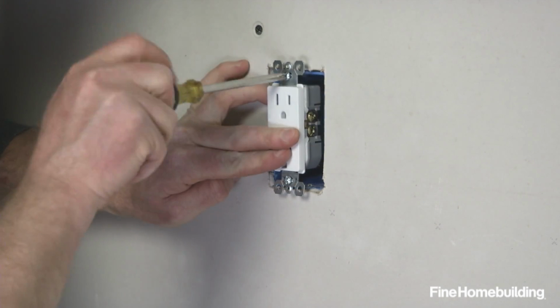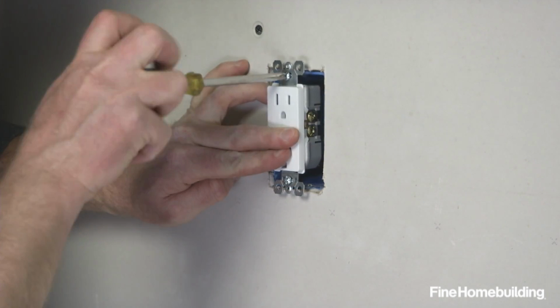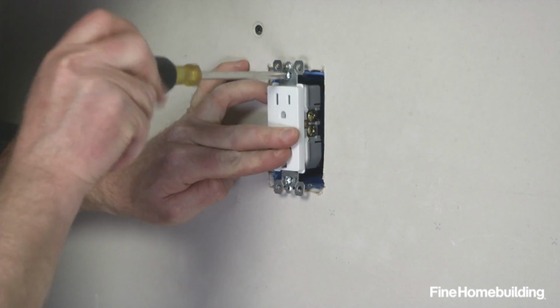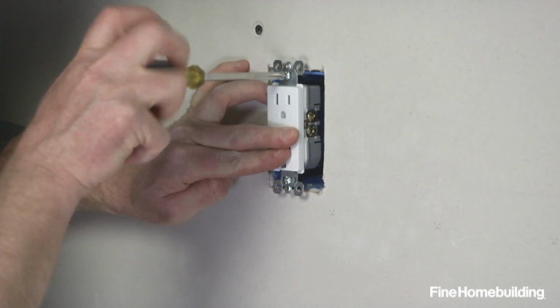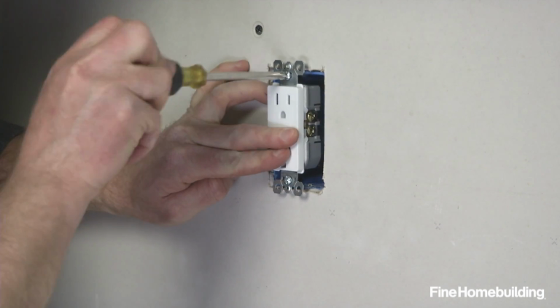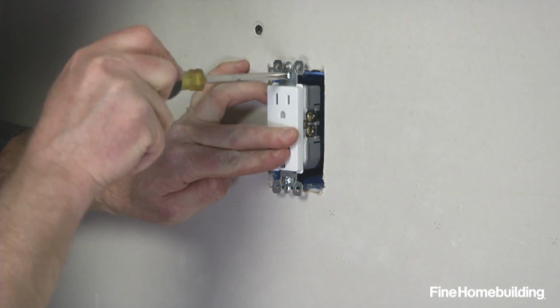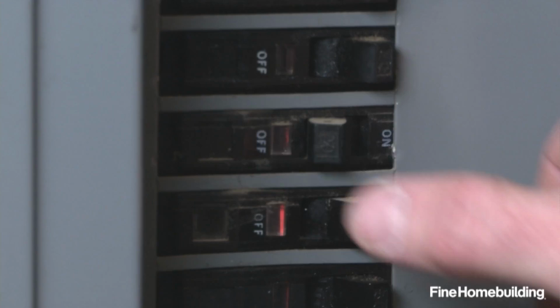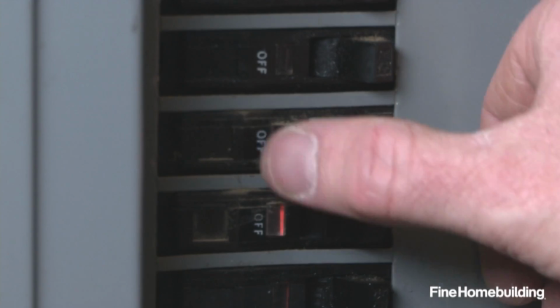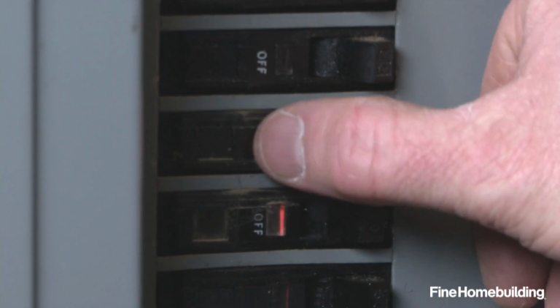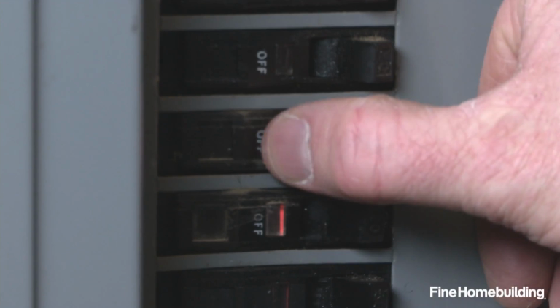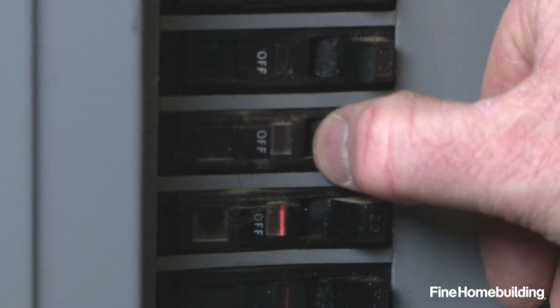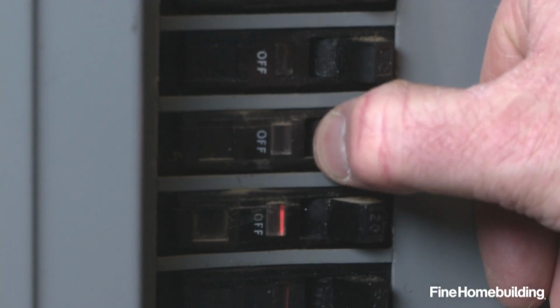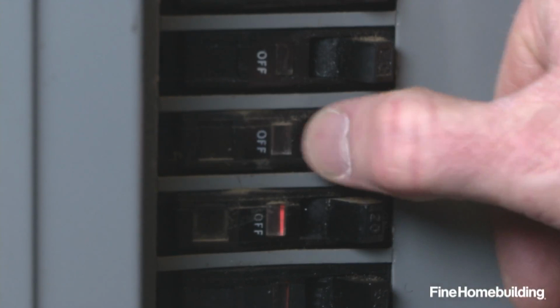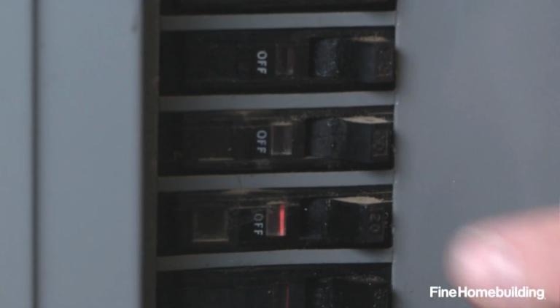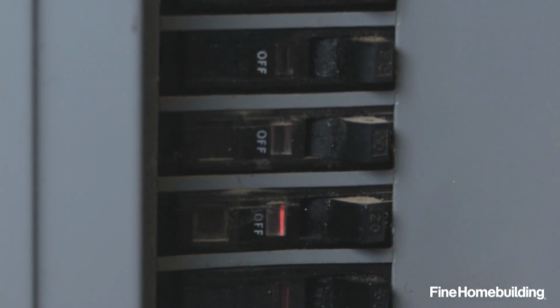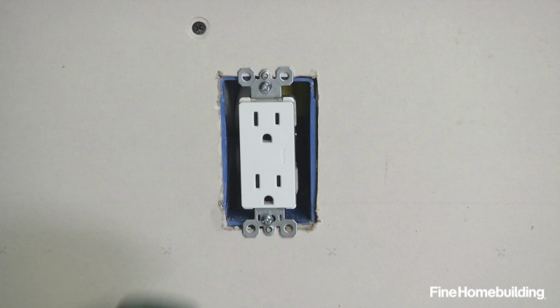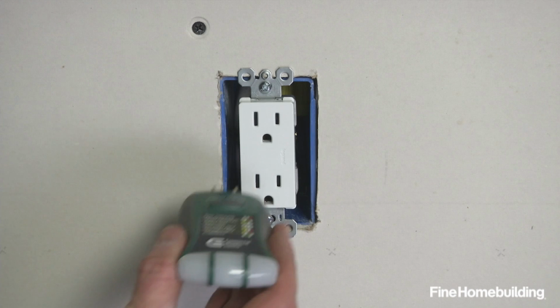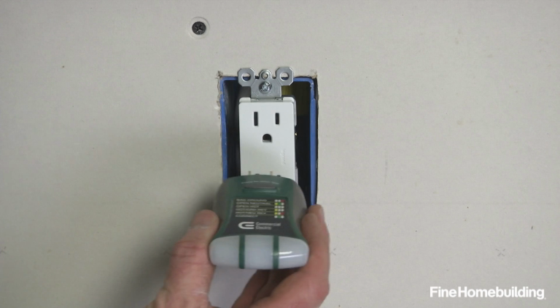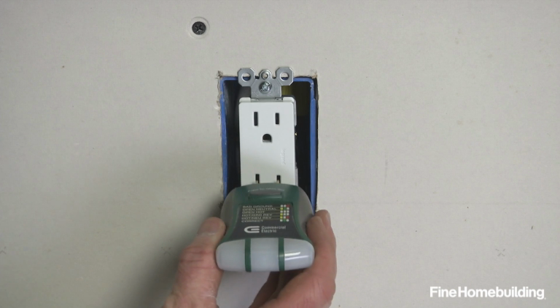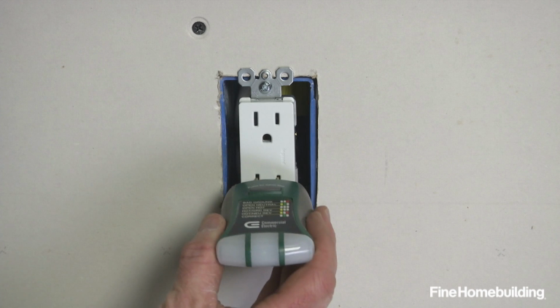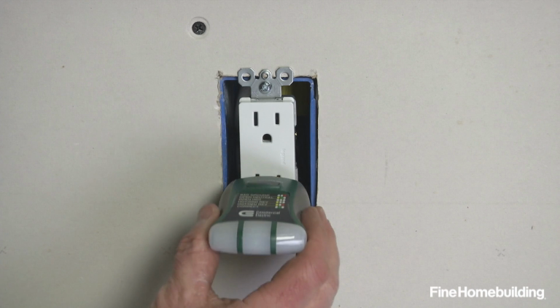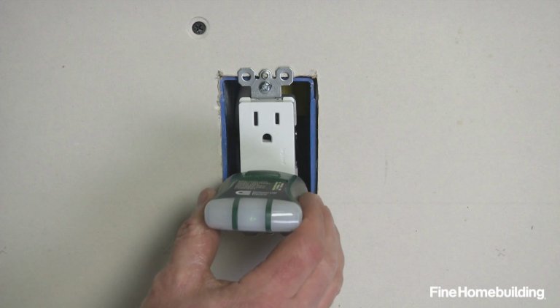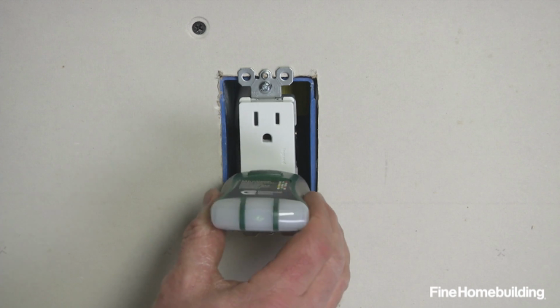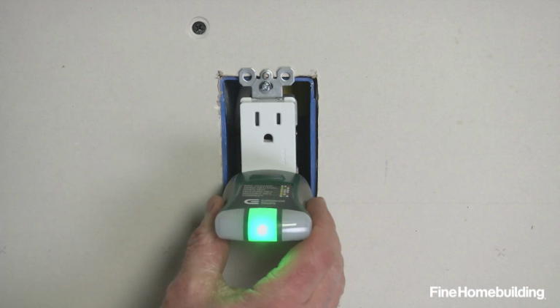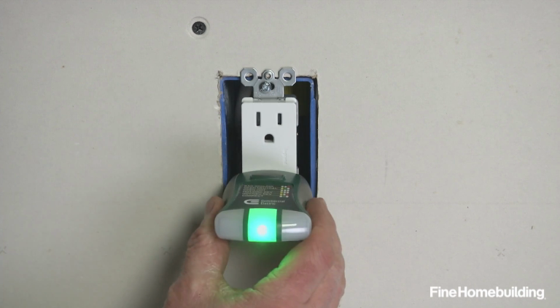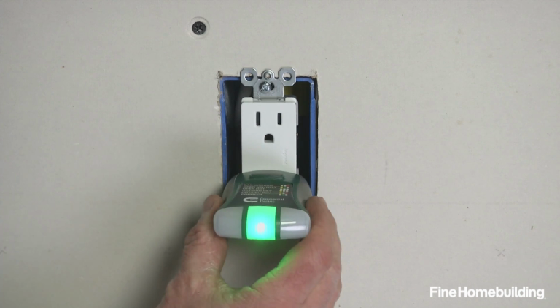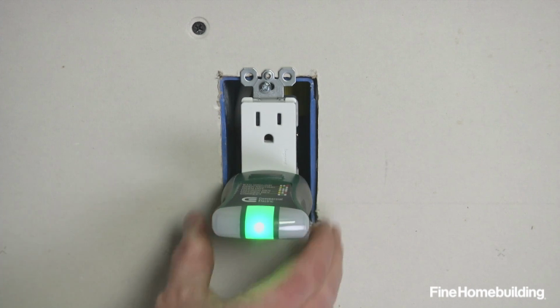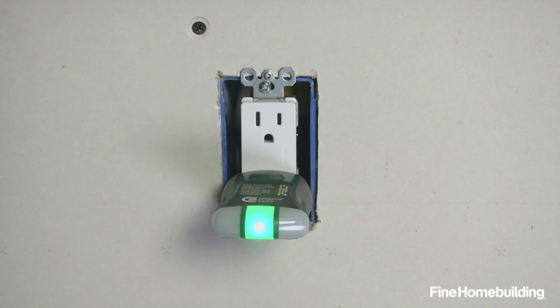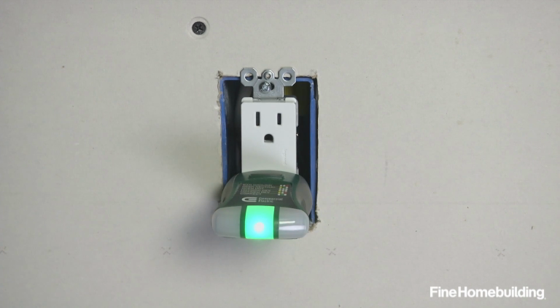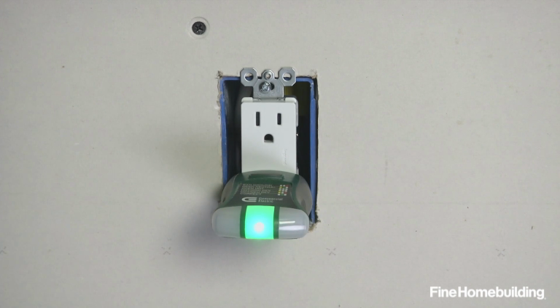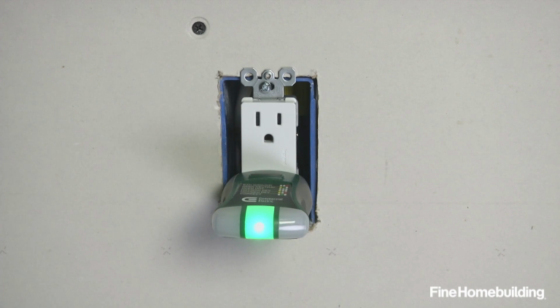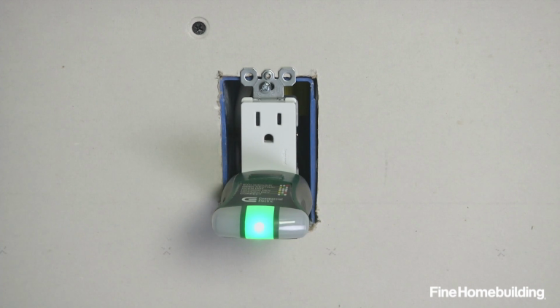To finish, turn the breaker on and test both outlets to make sure everything is wired correctly.